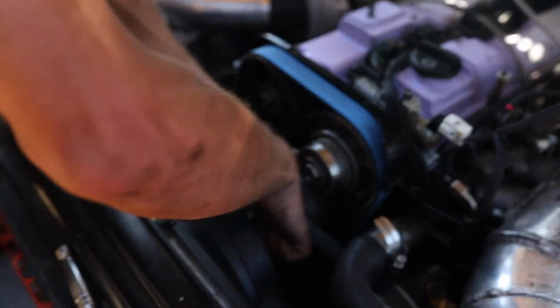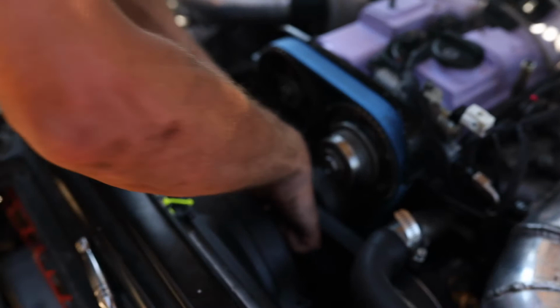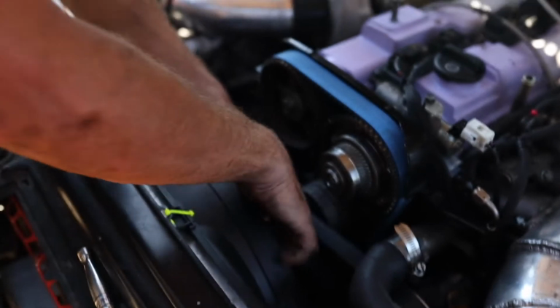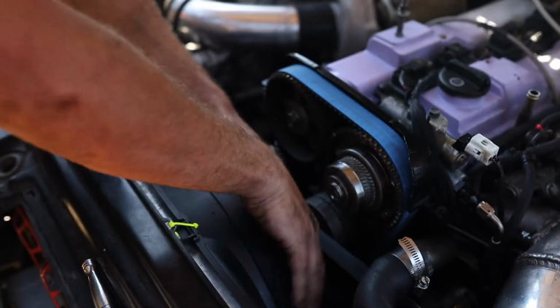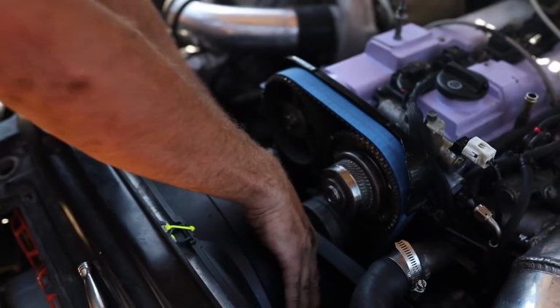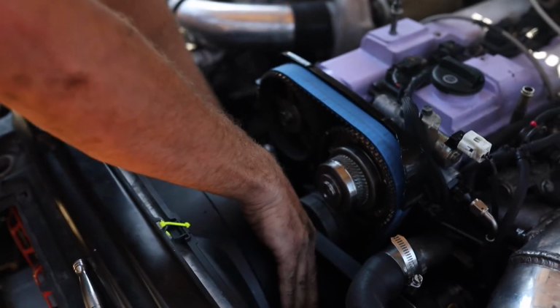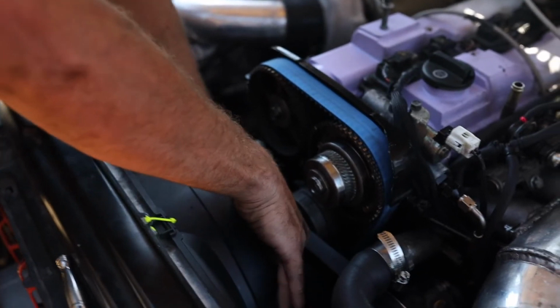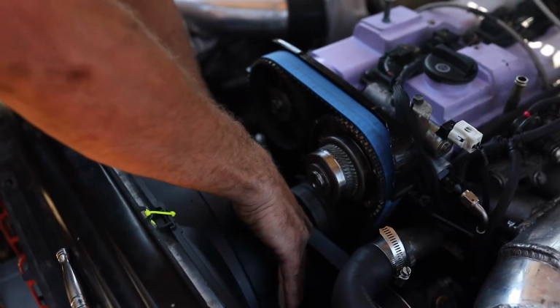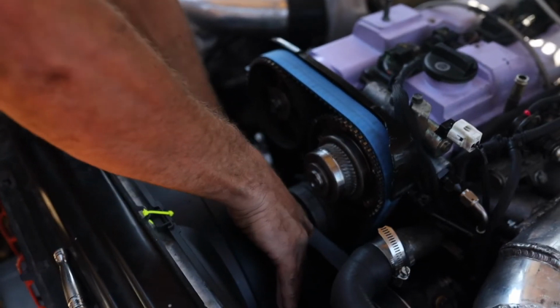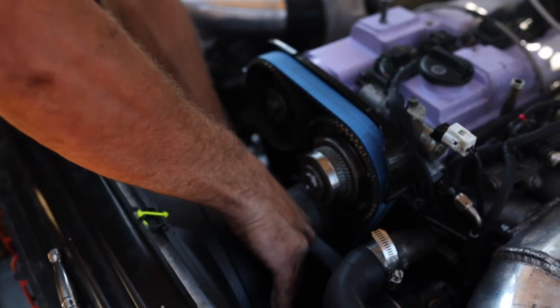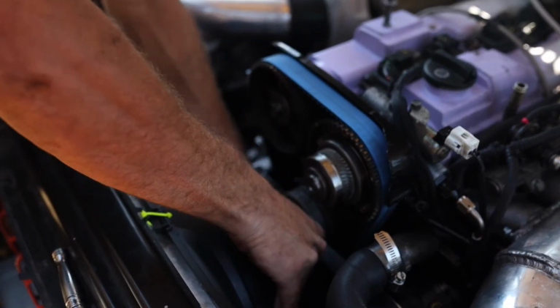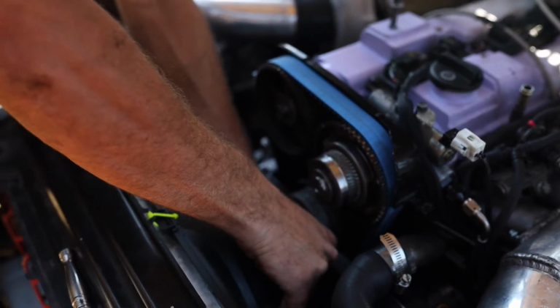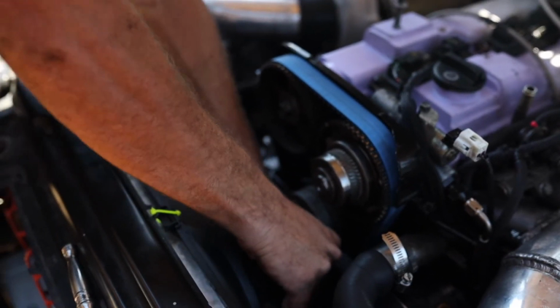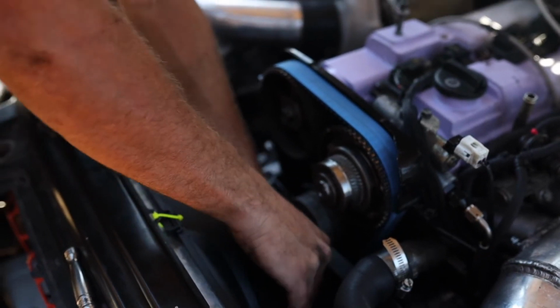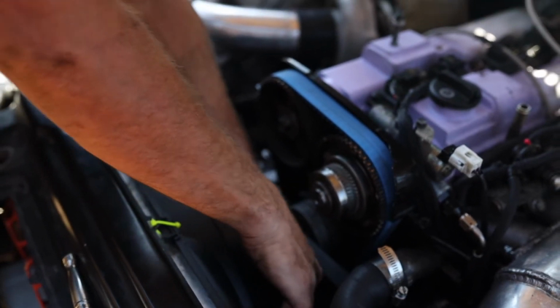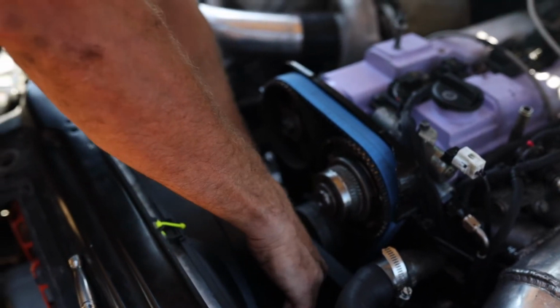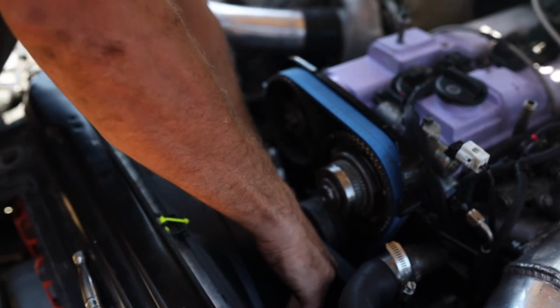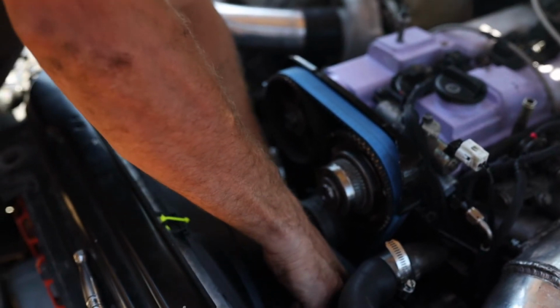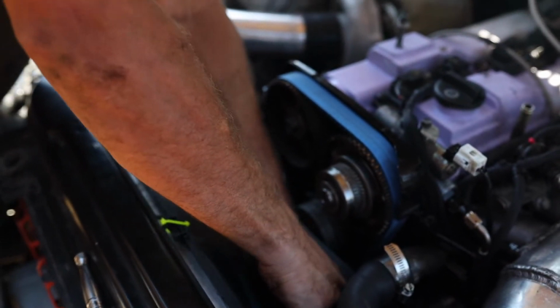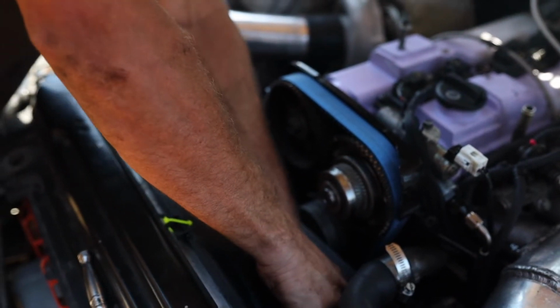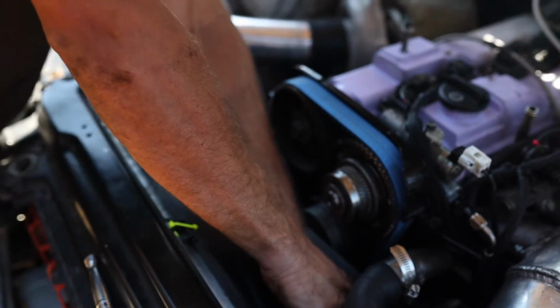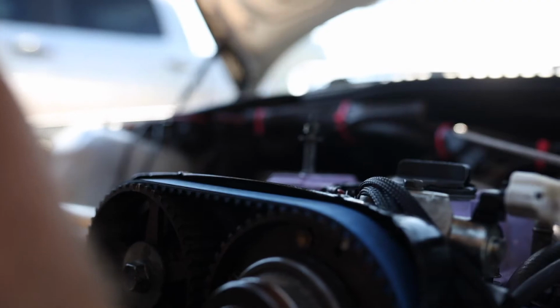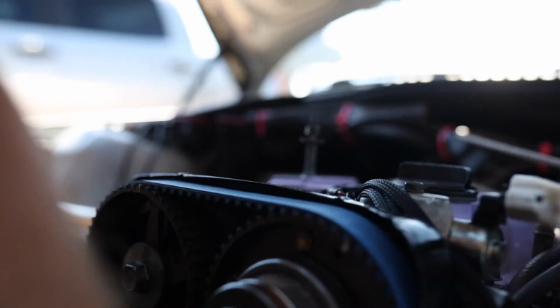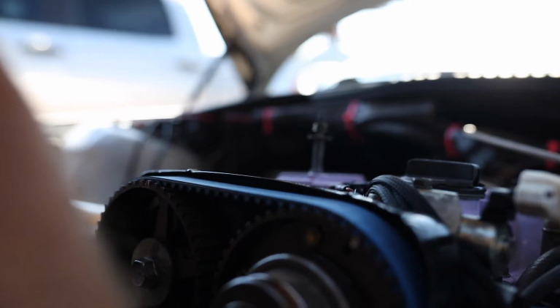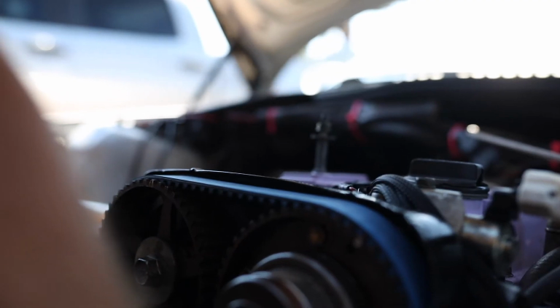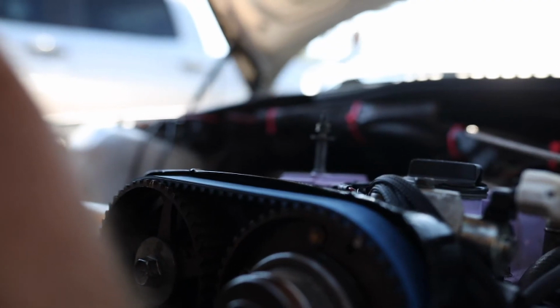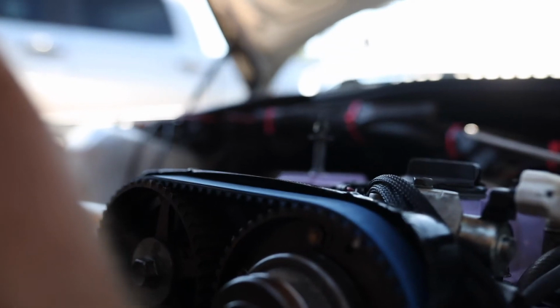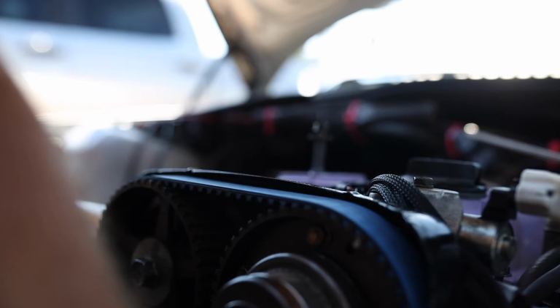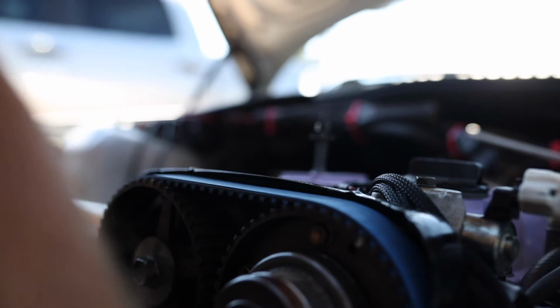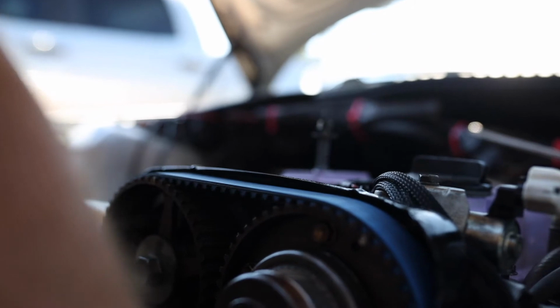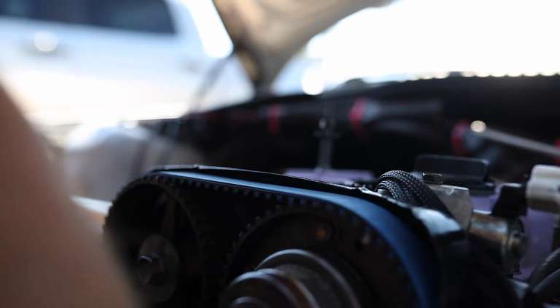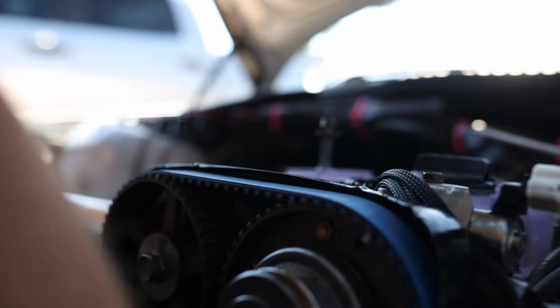Alright, front cover is off. Now trying to rotate everything back to TDC. We got it.